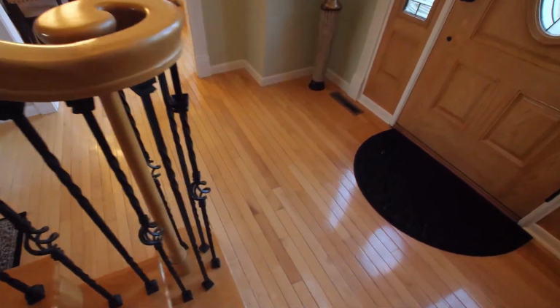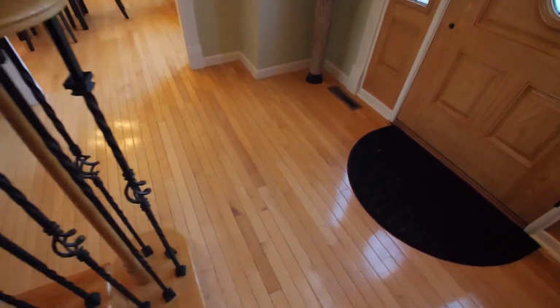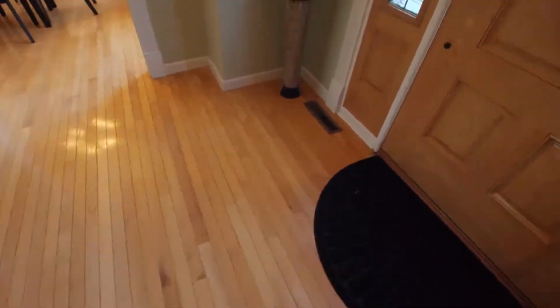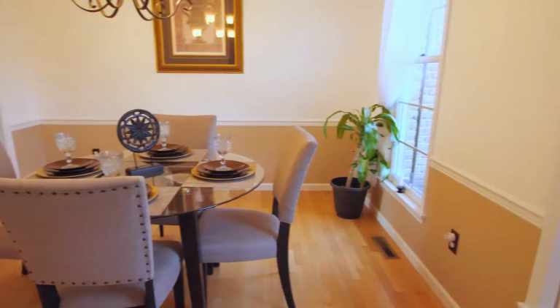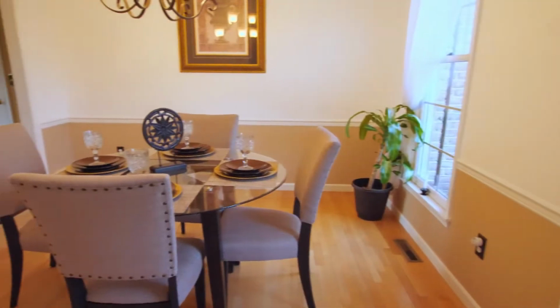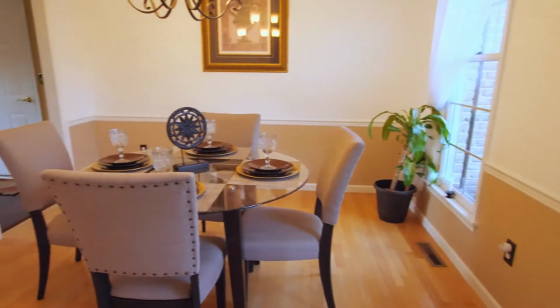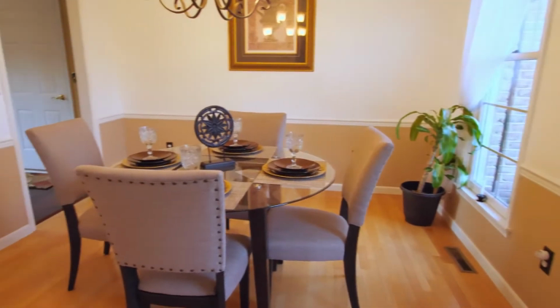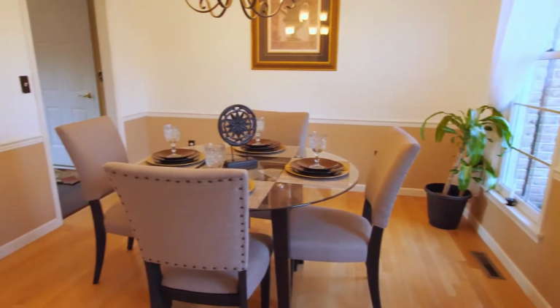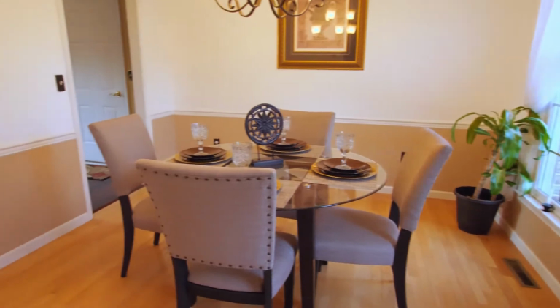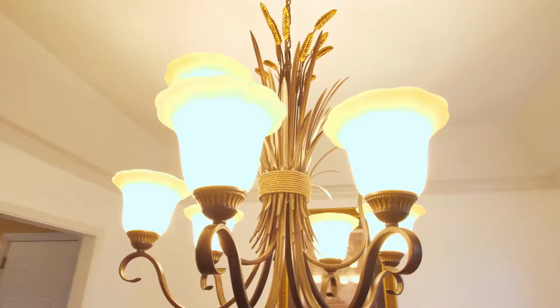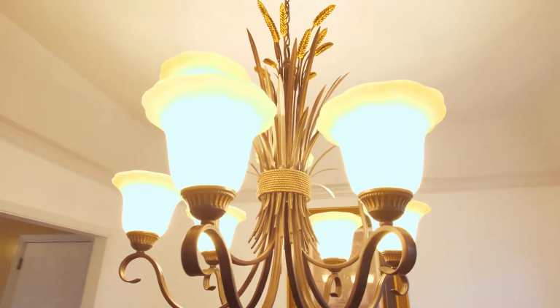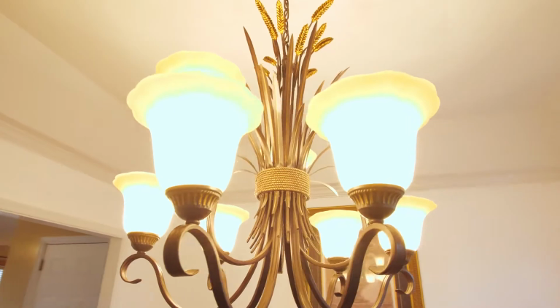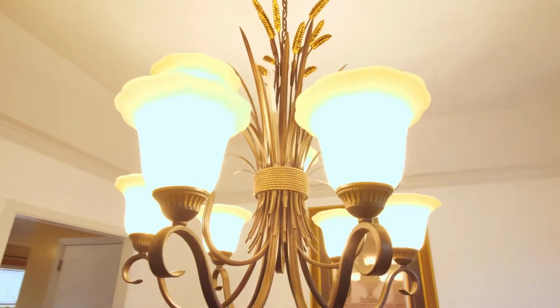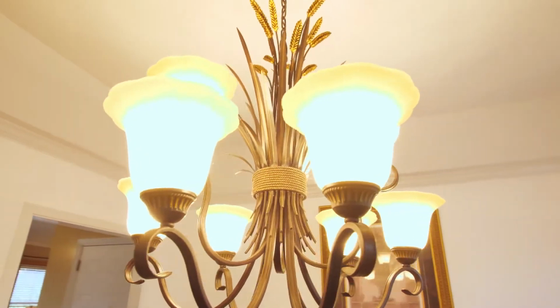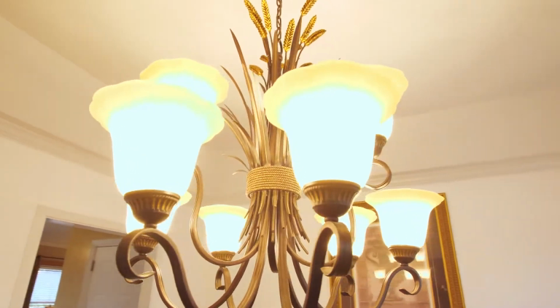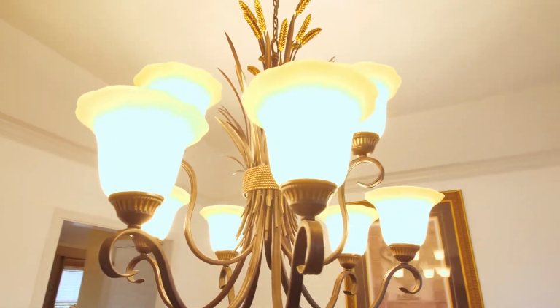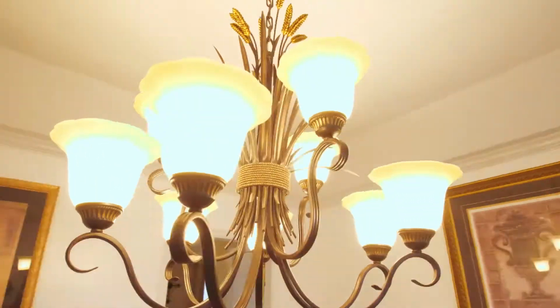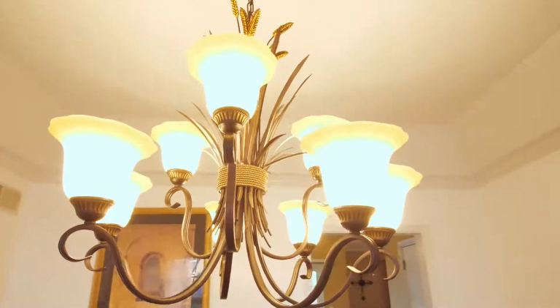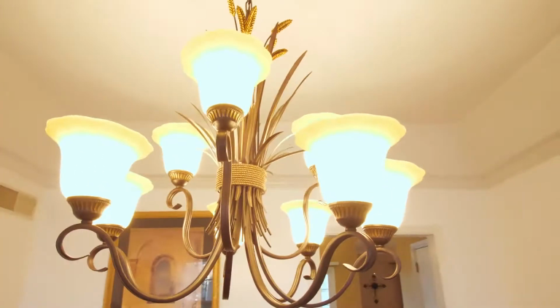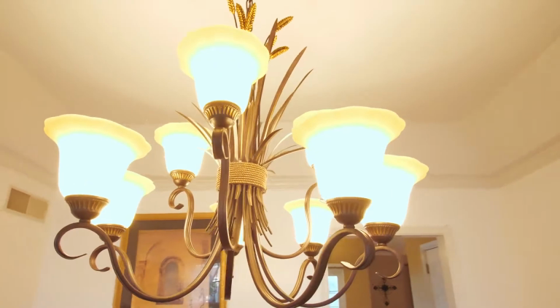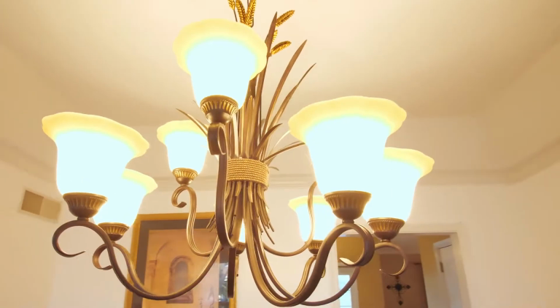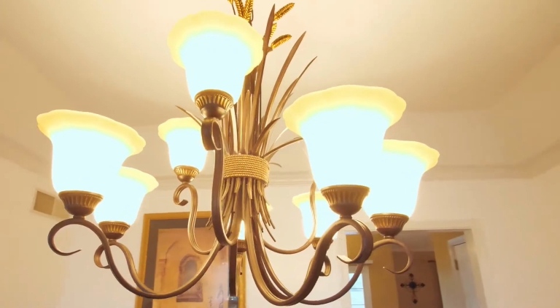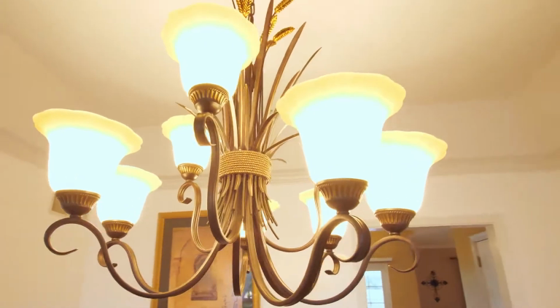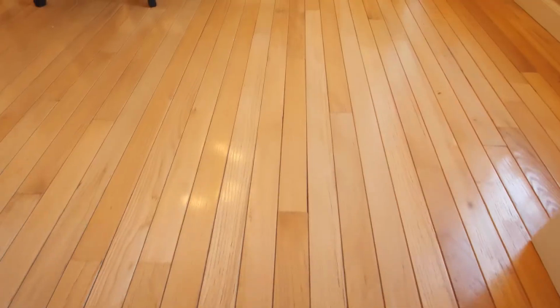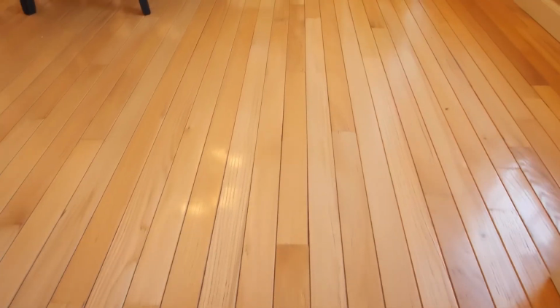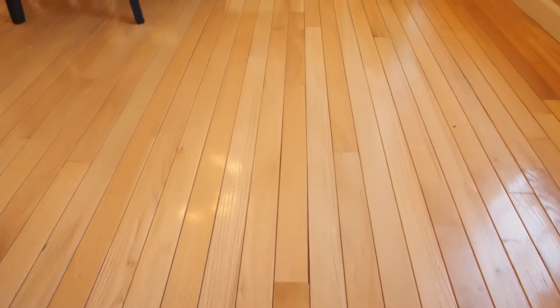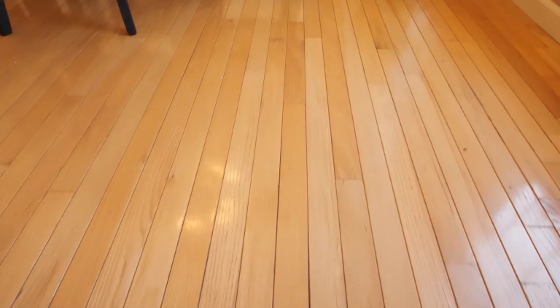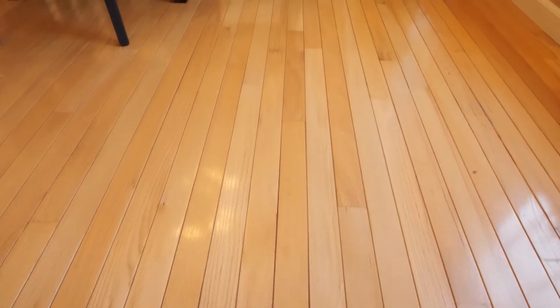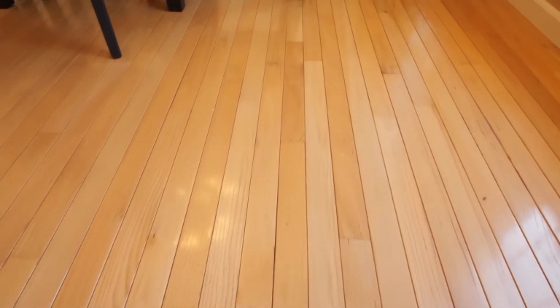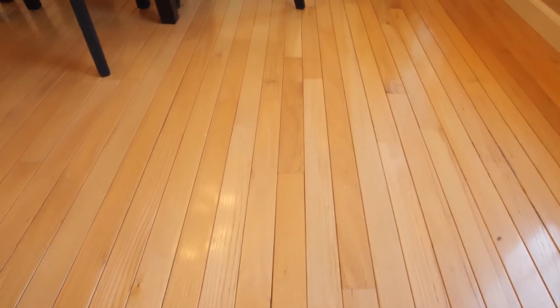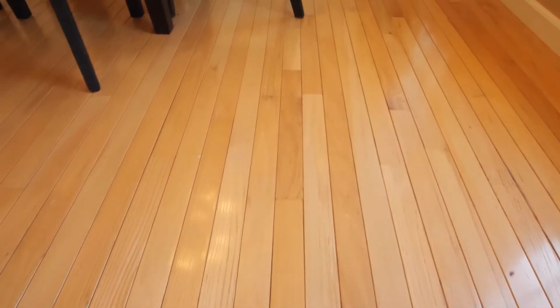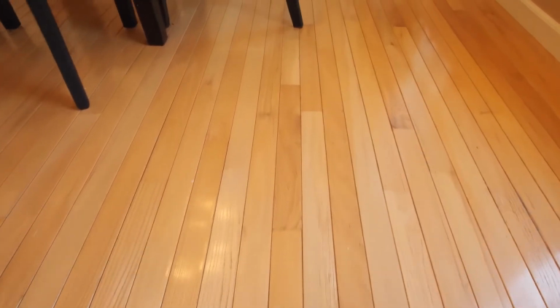Here in the dining room, you have a beautiful chandelier with natural hardwood floors.